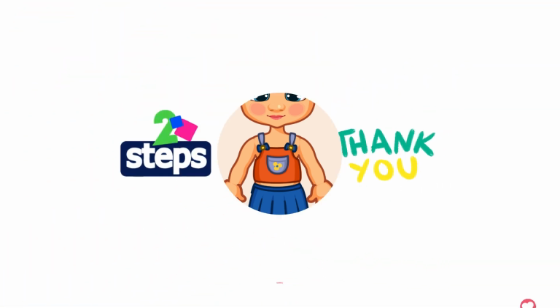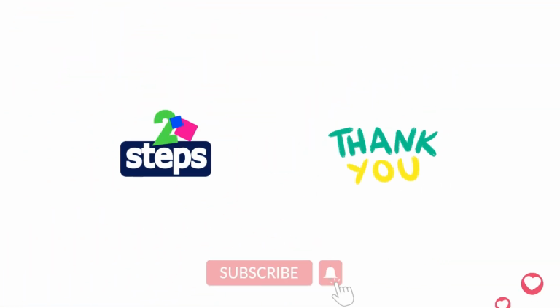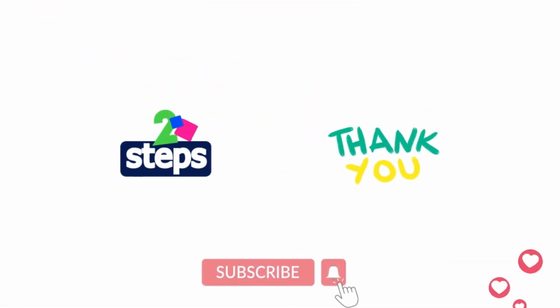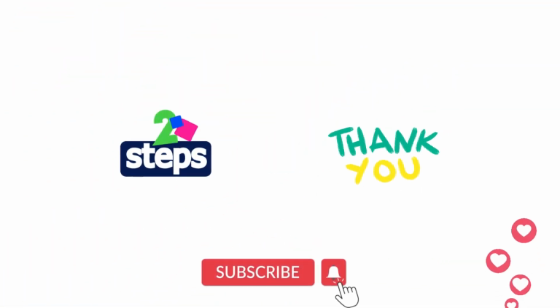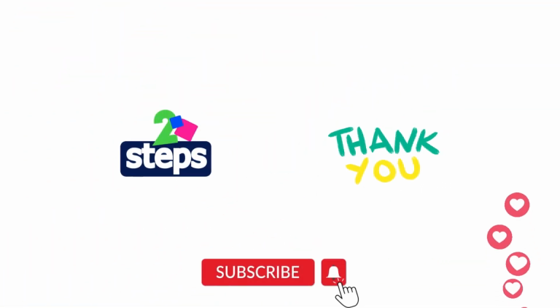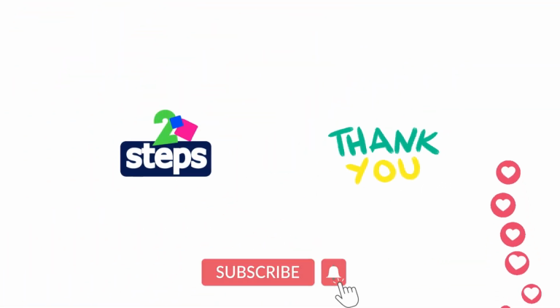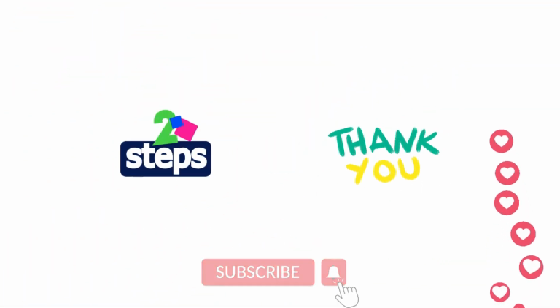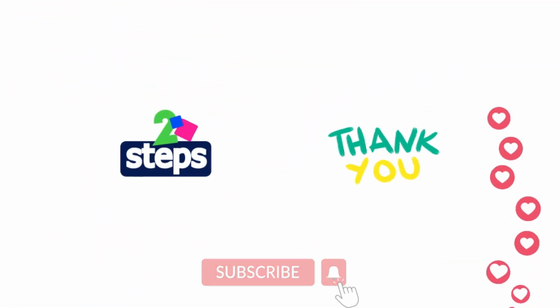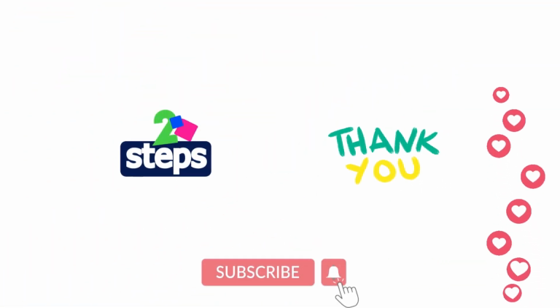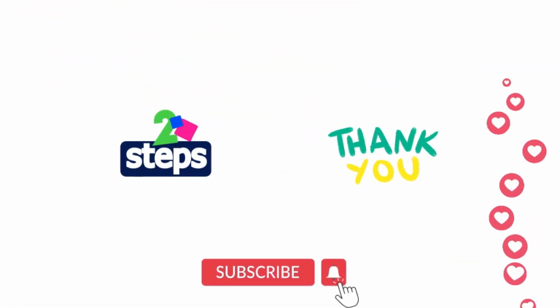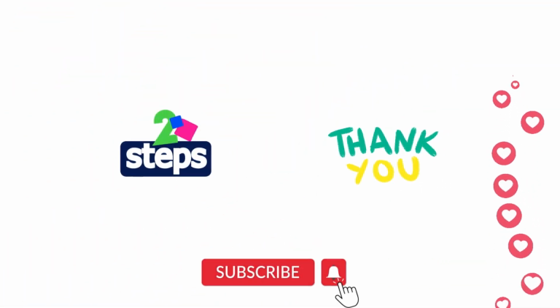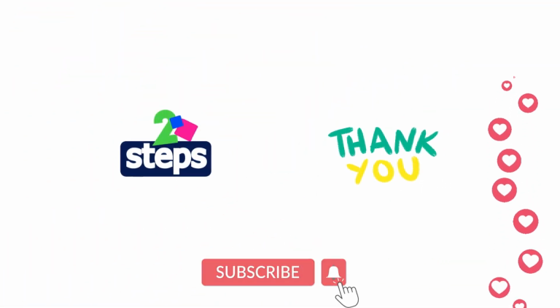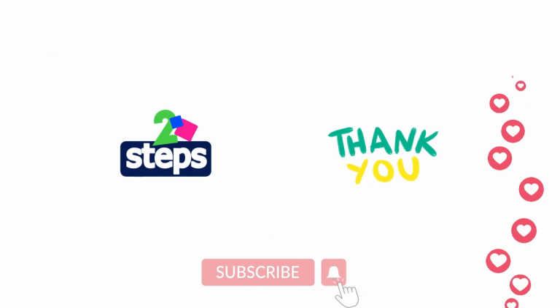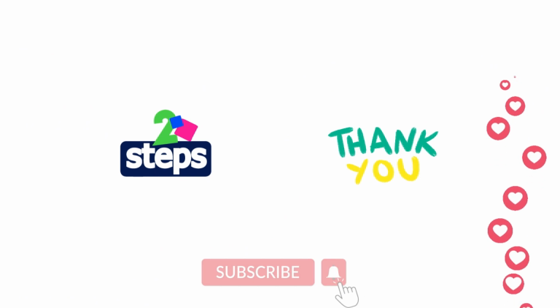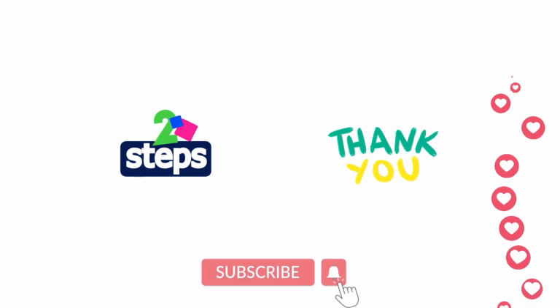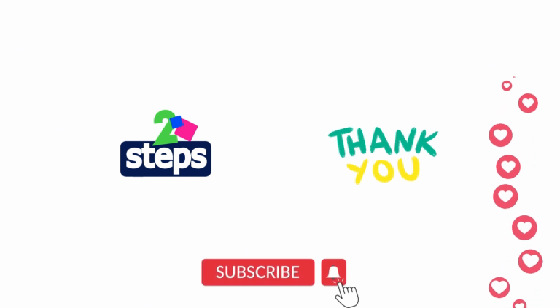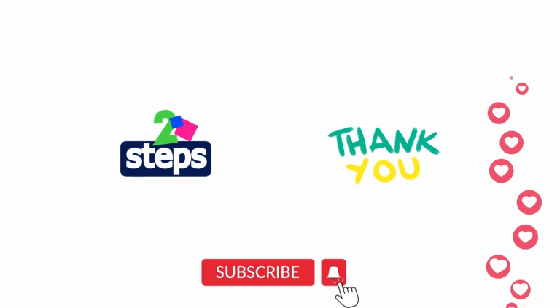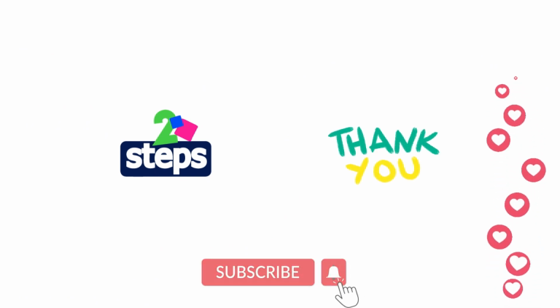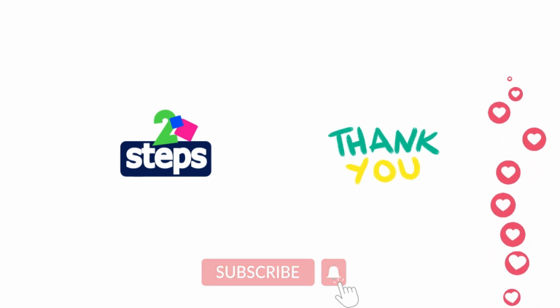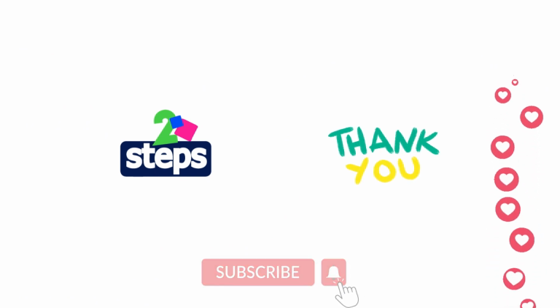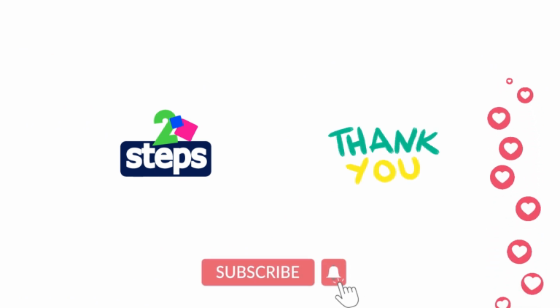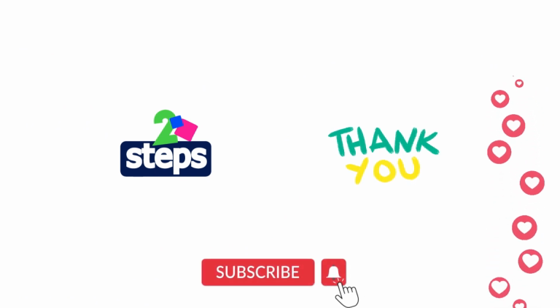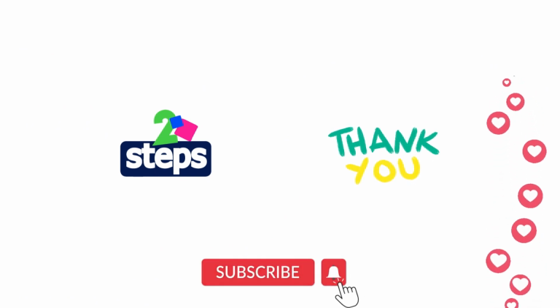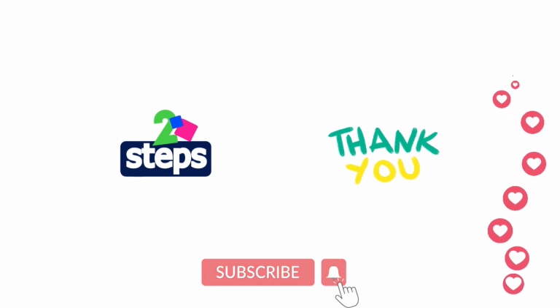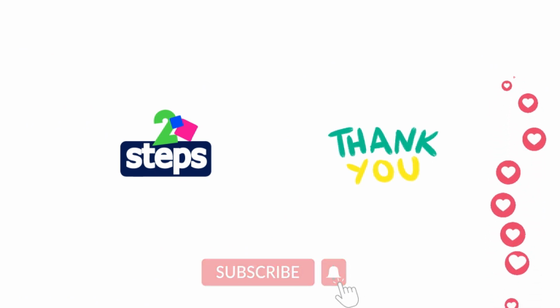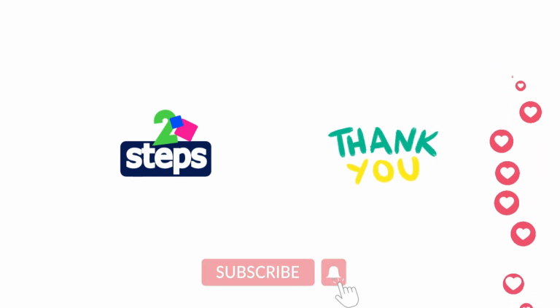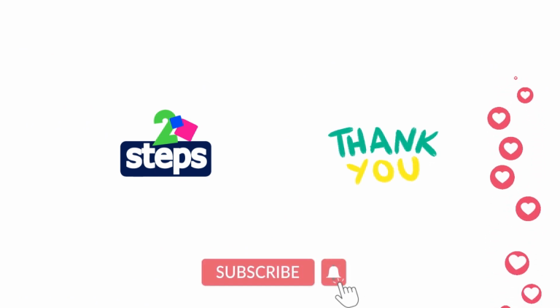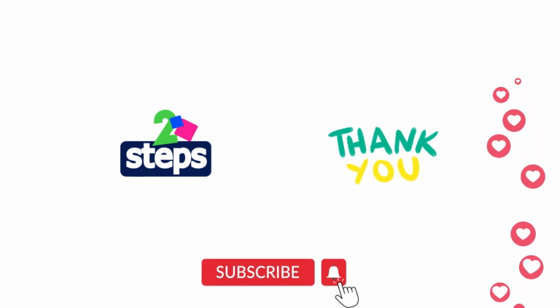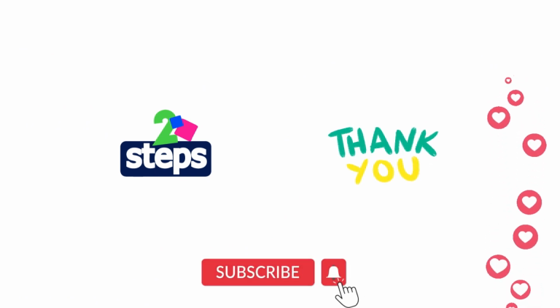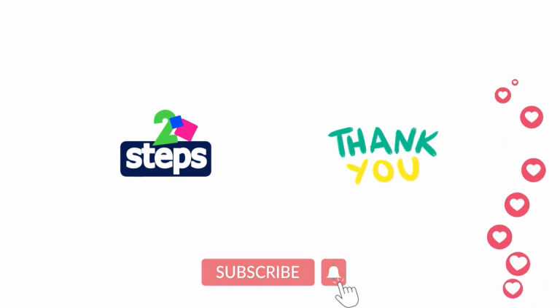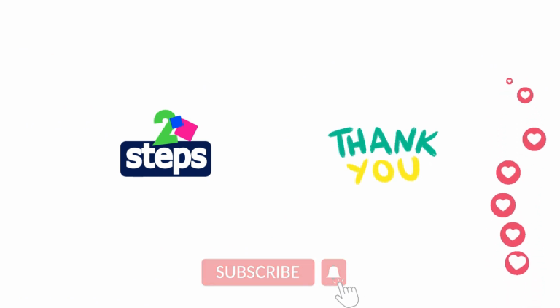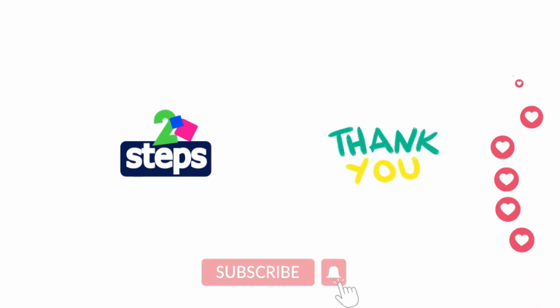Thank you for watching! Don't forget to subscribe to watch more upcoming videos. Goodbye and see you next time. Bye!